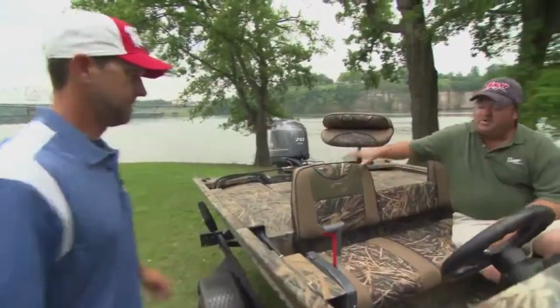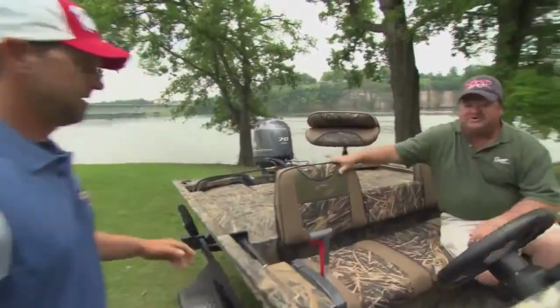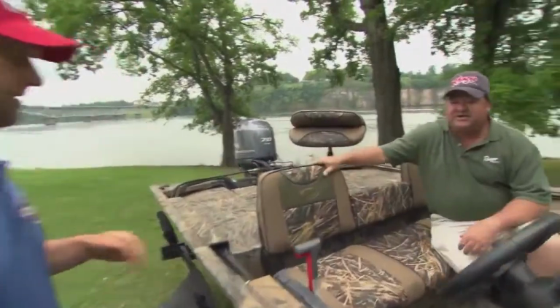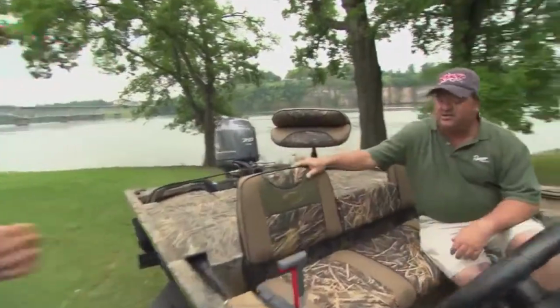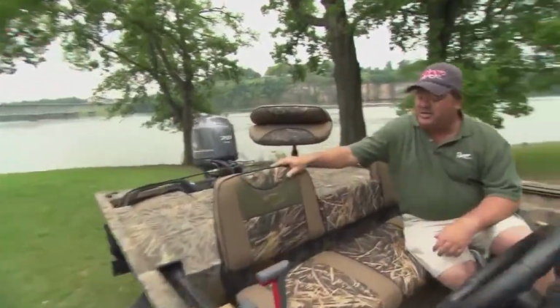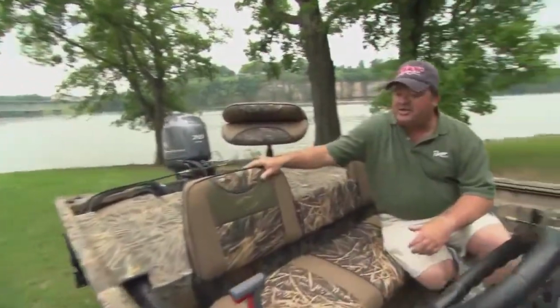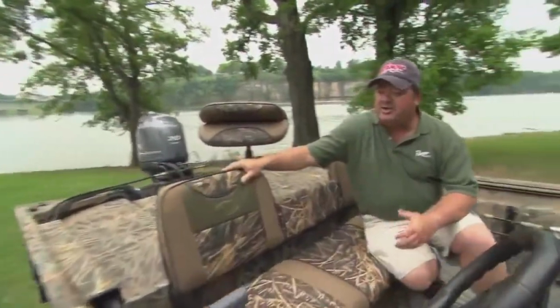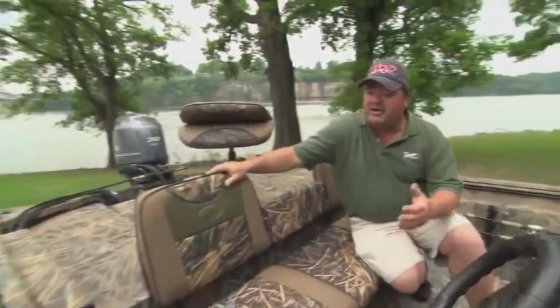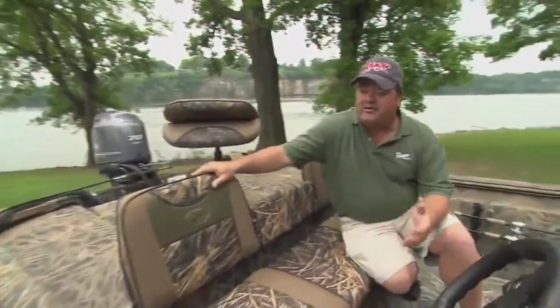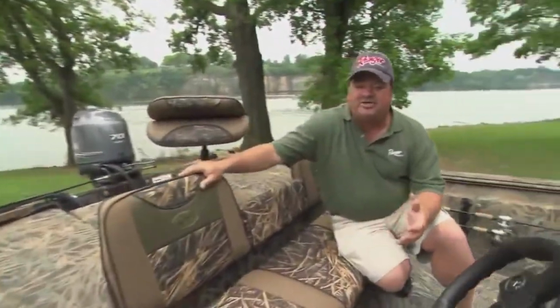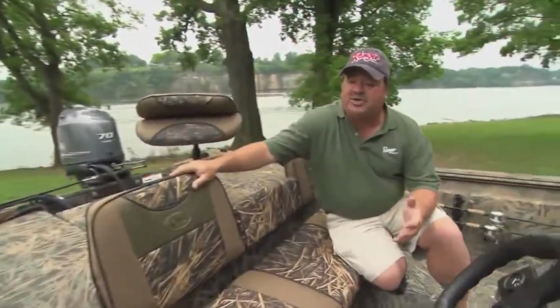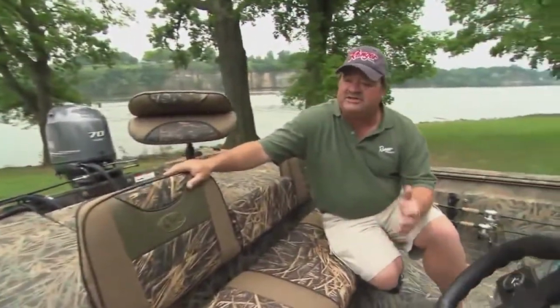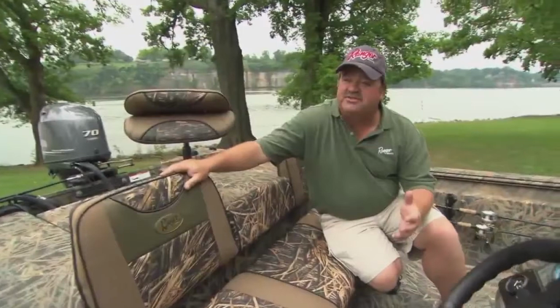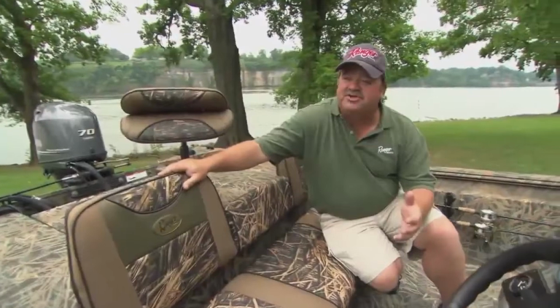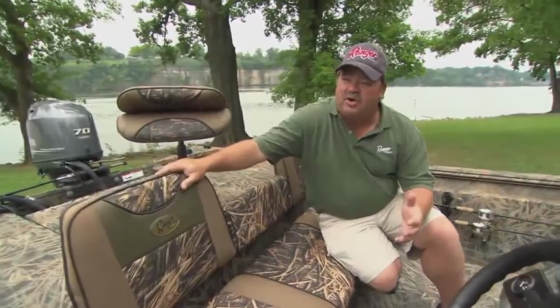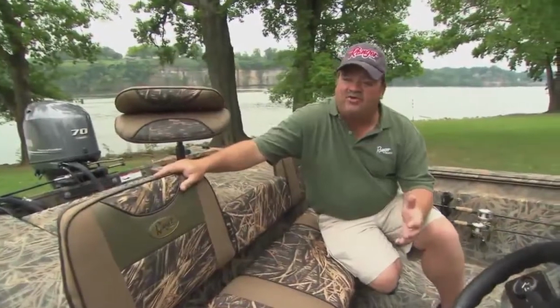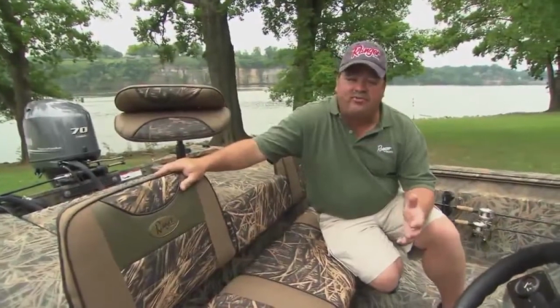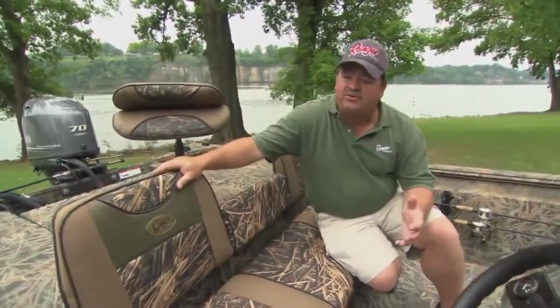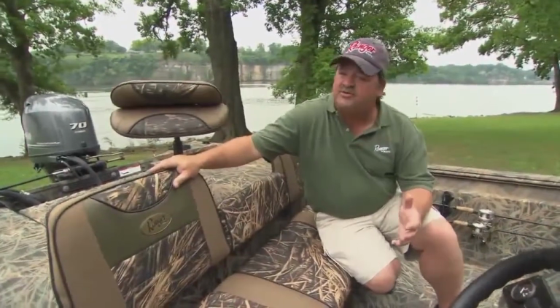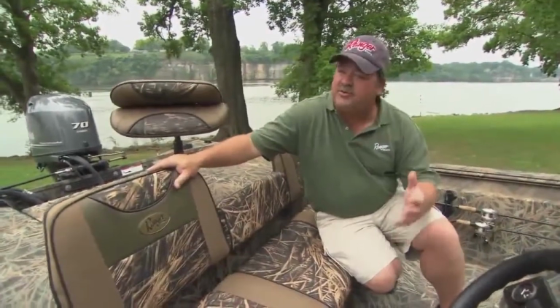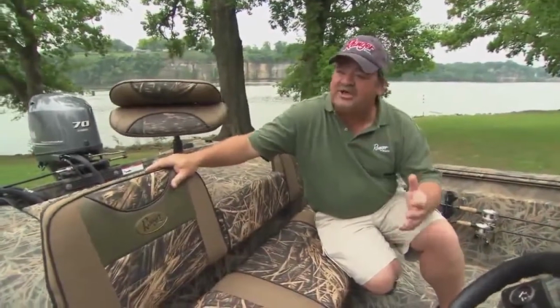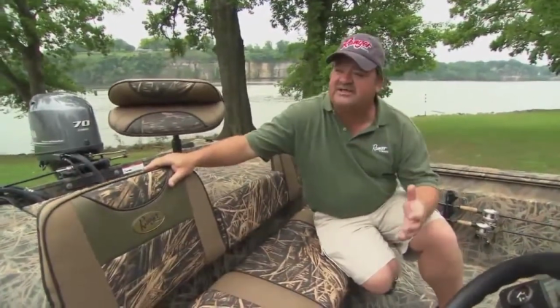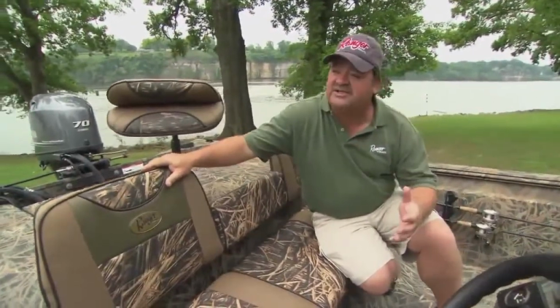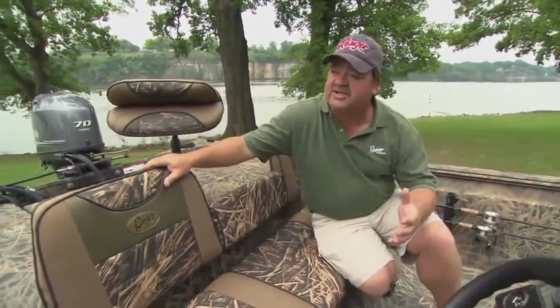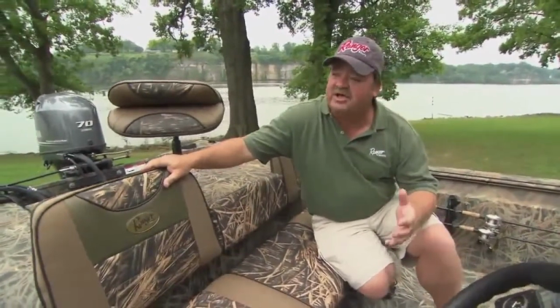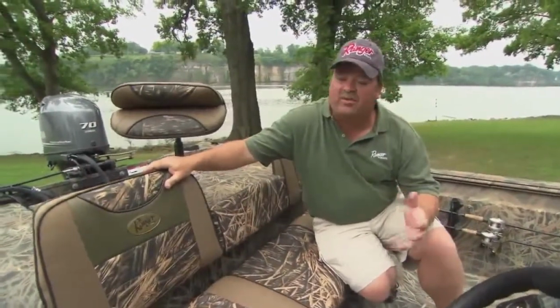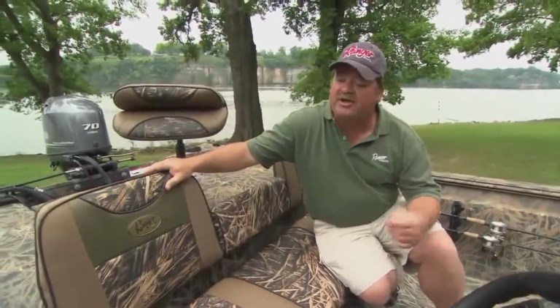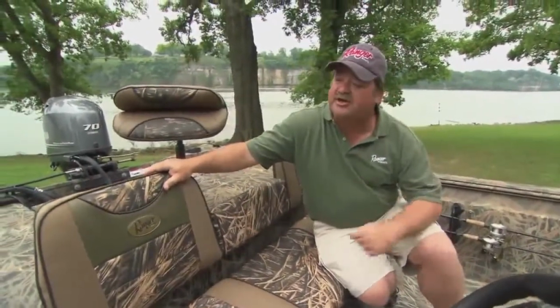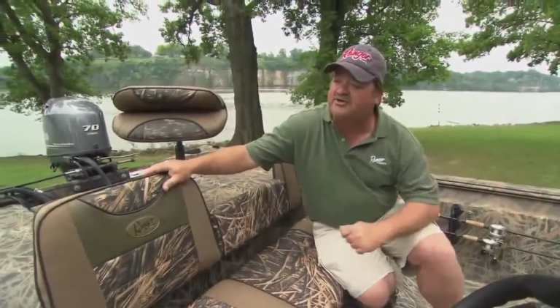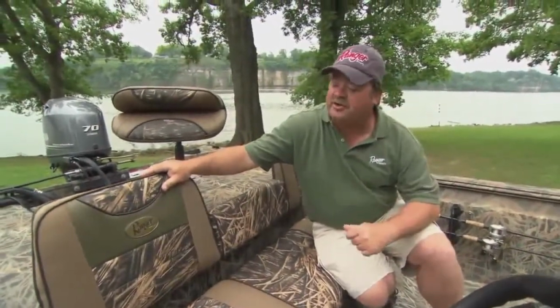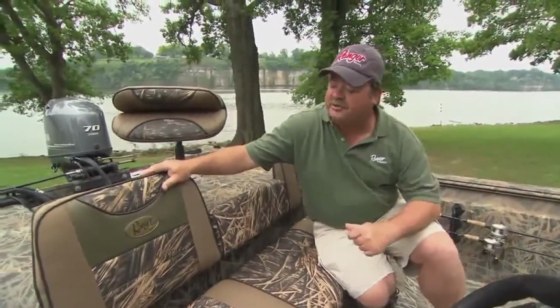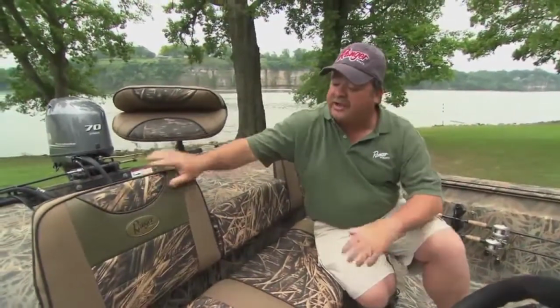Boy, the seats are a big deal. You know, out at Ranger, we can still get you parts for boats that are from 1968. Nobody in the industry can do that.